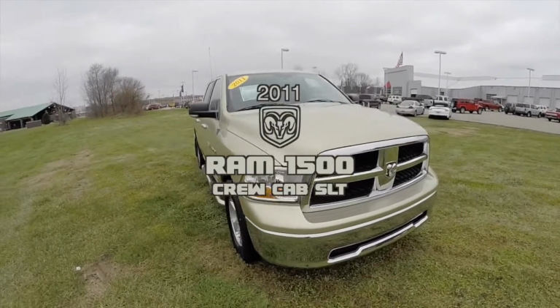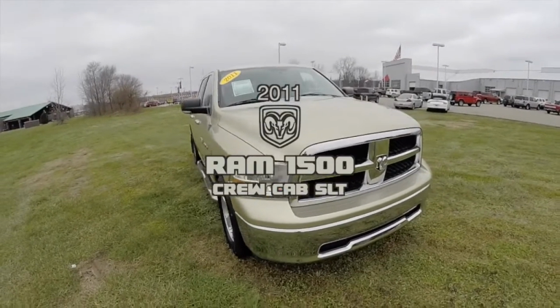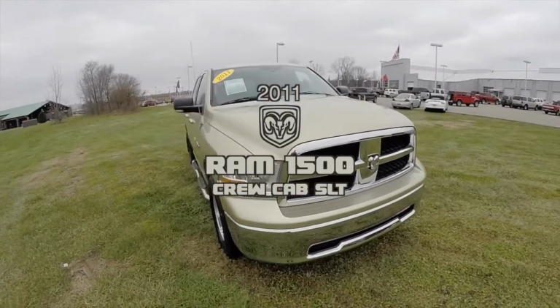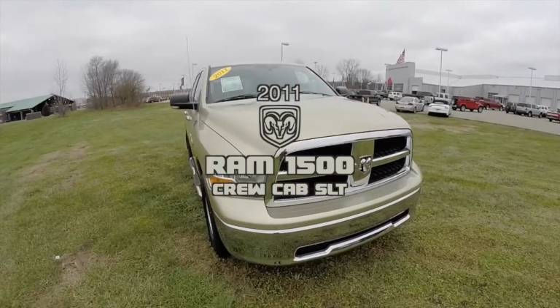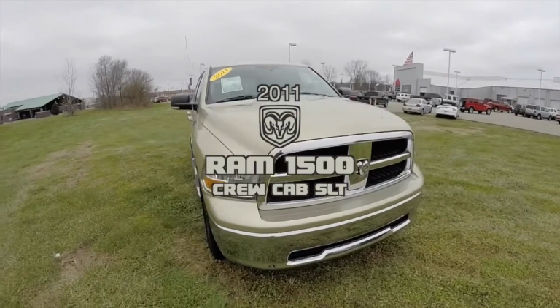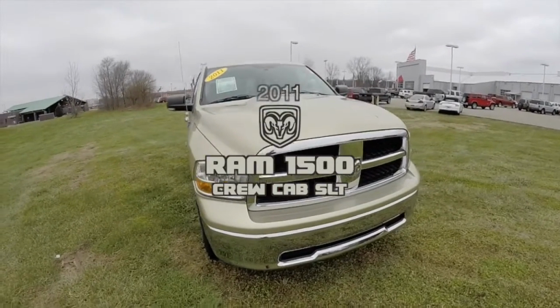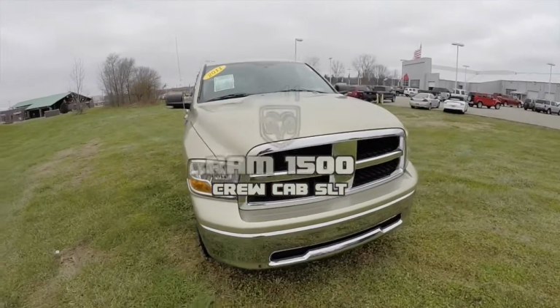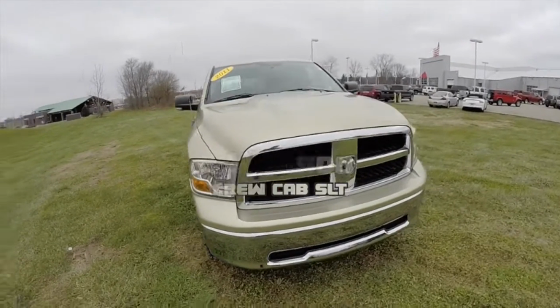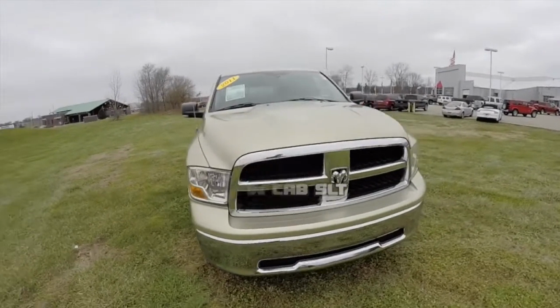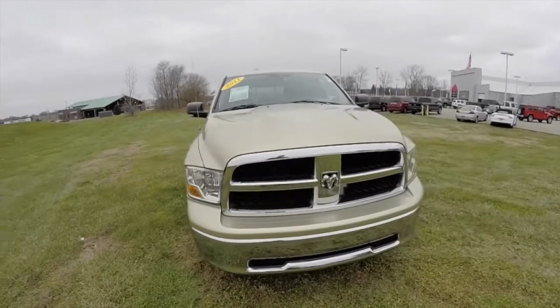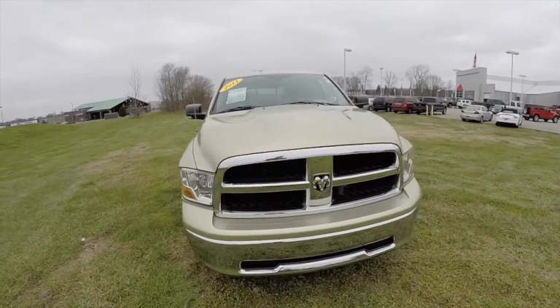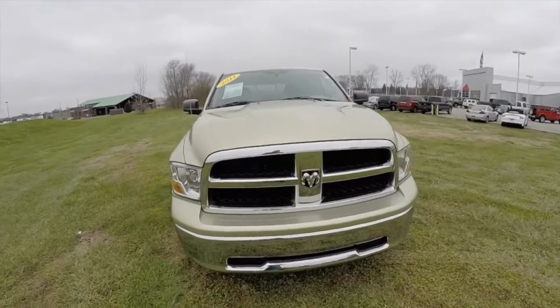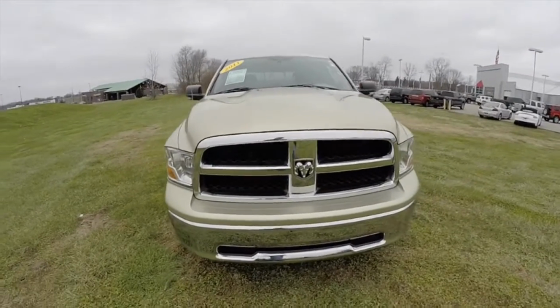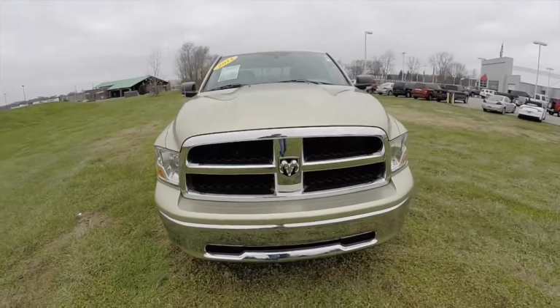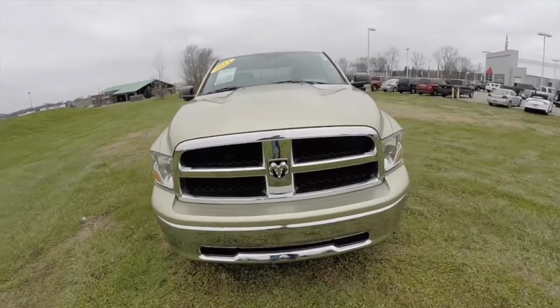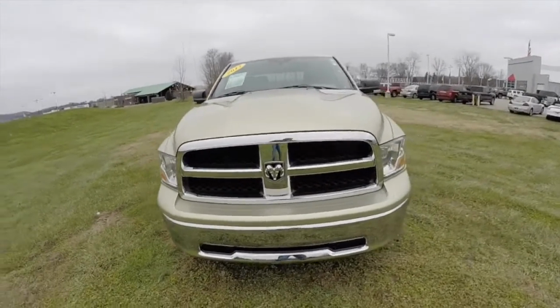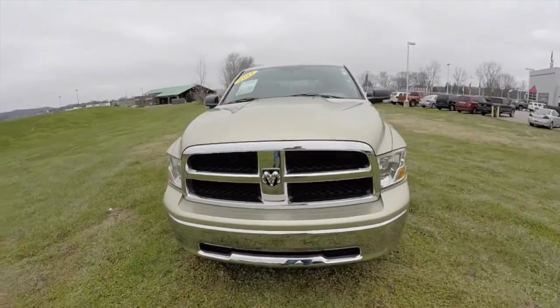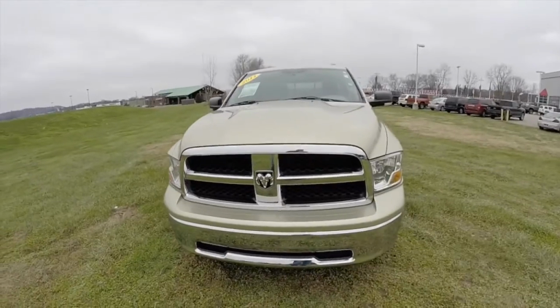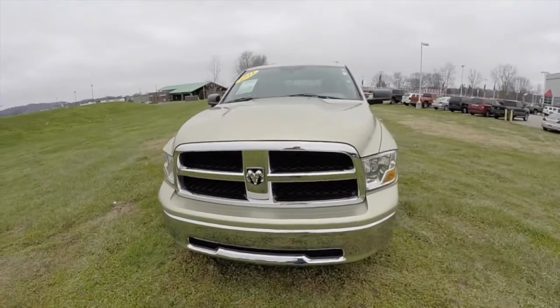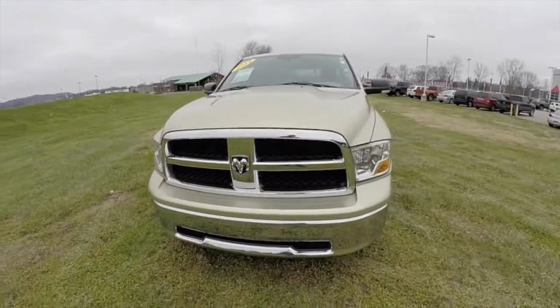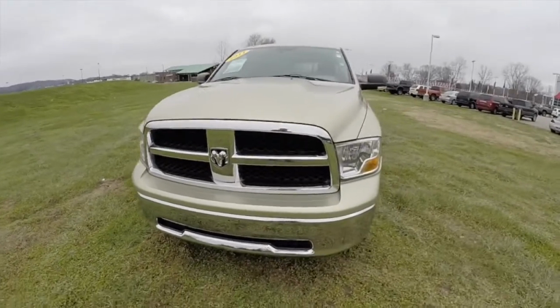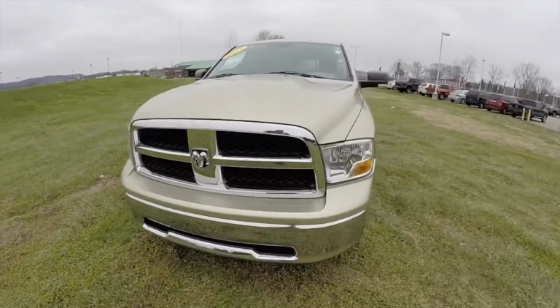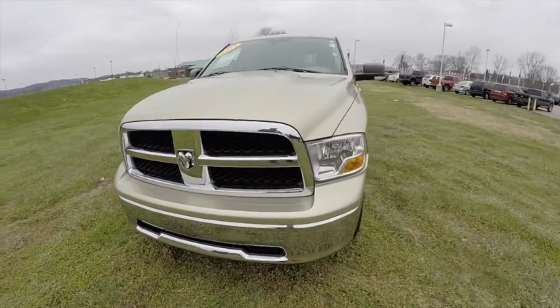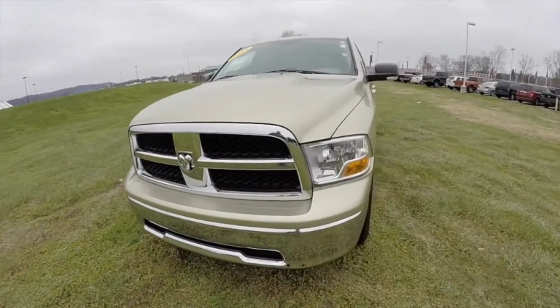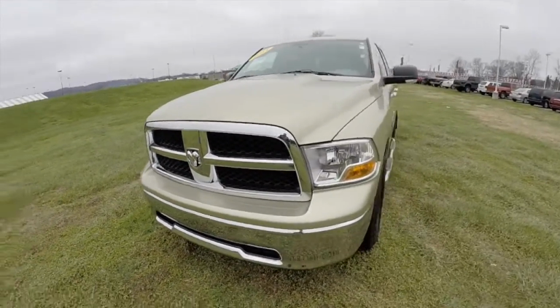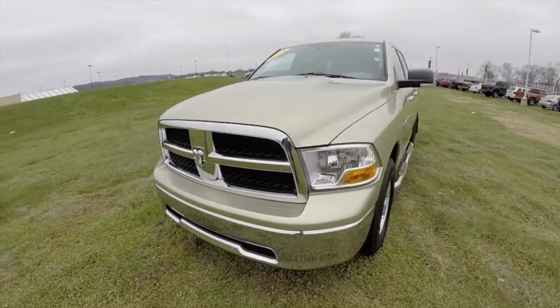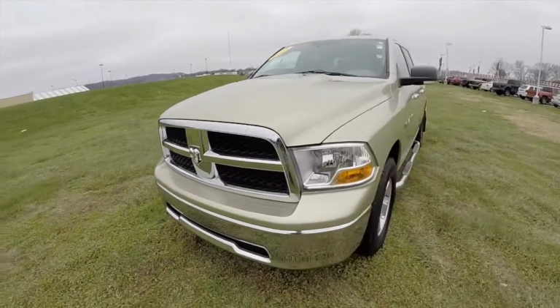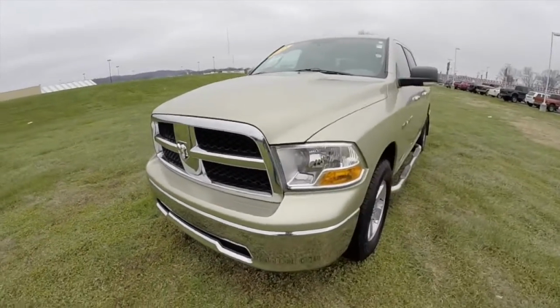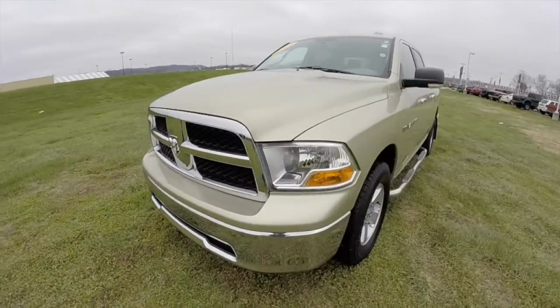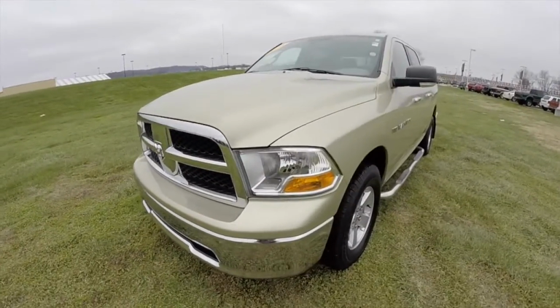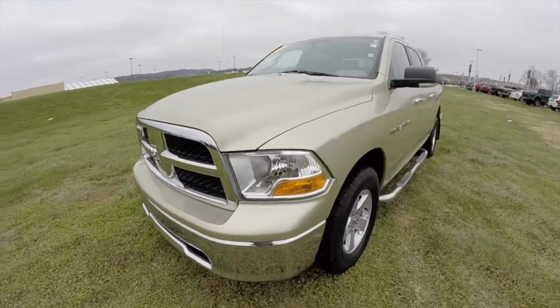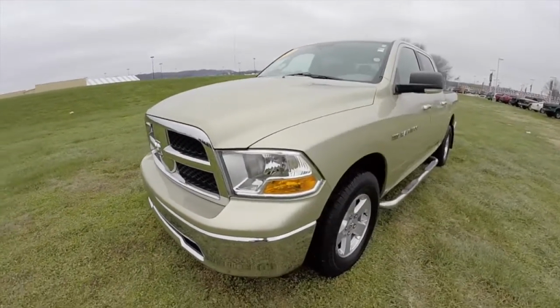Hello everyone. Today we're going to take a quick walk around and look at this 2011 Ram 1500 SLT.